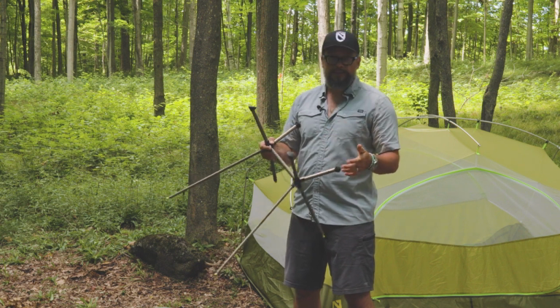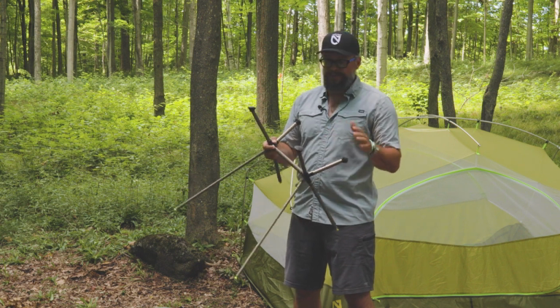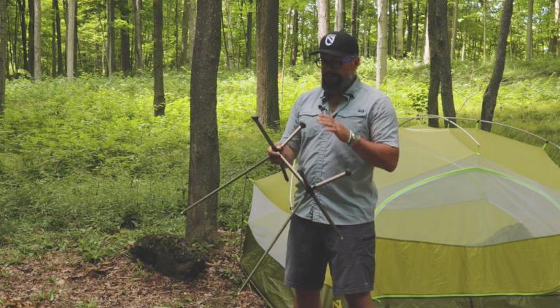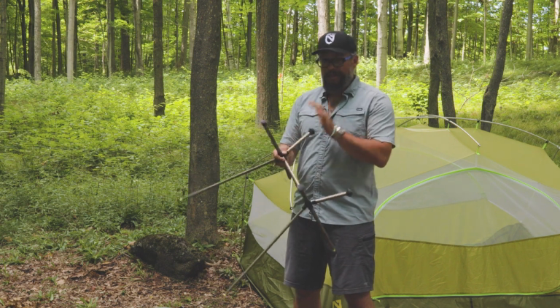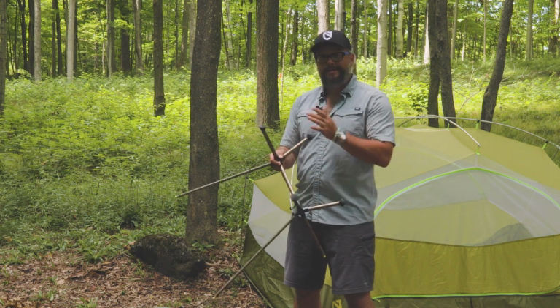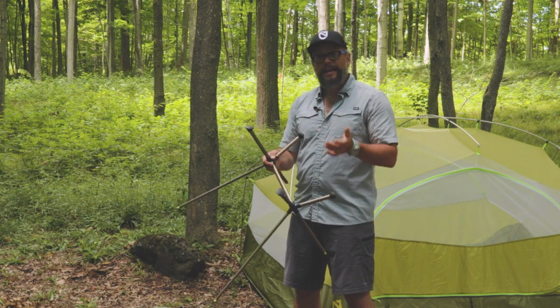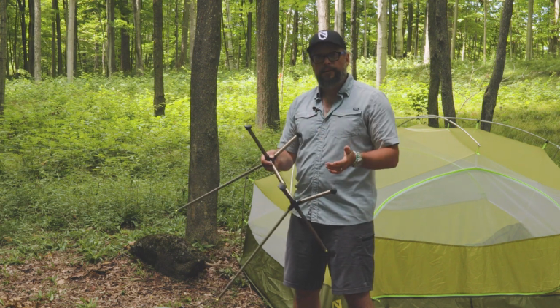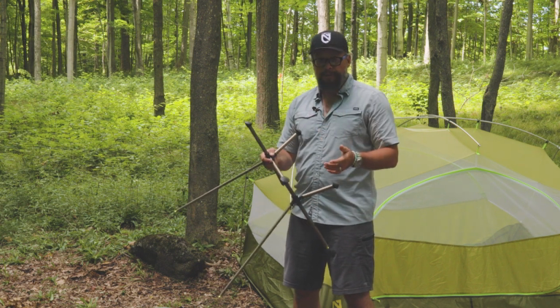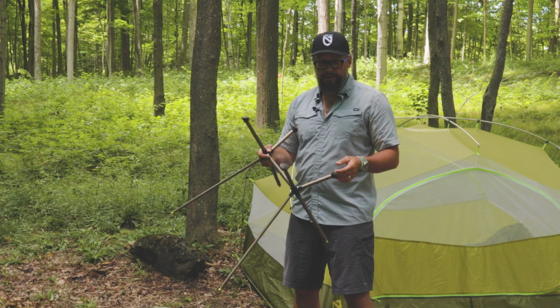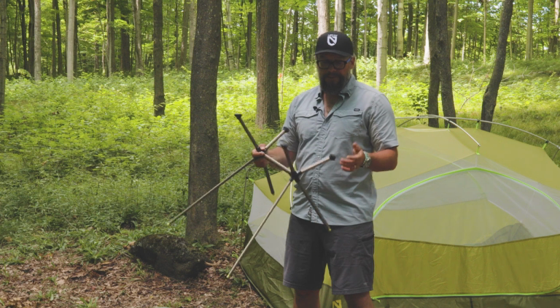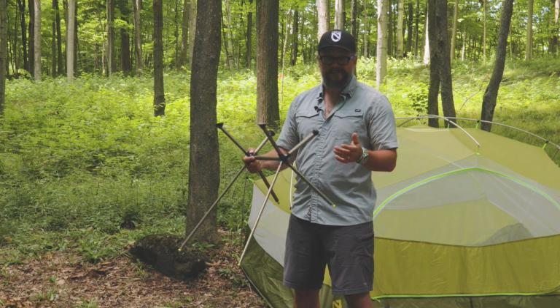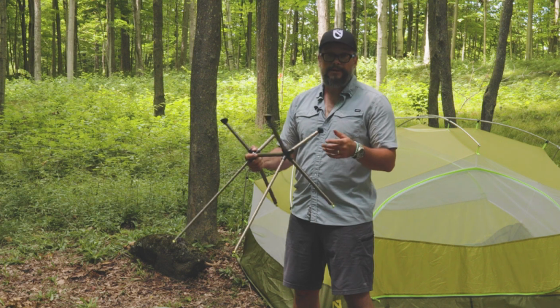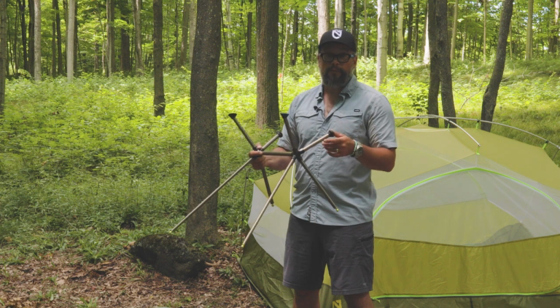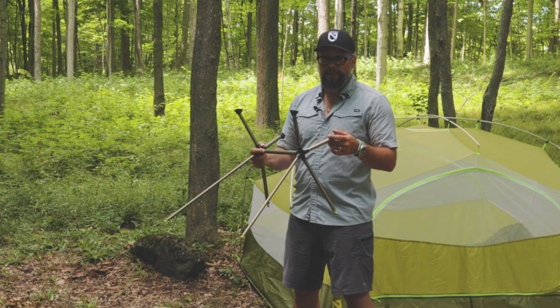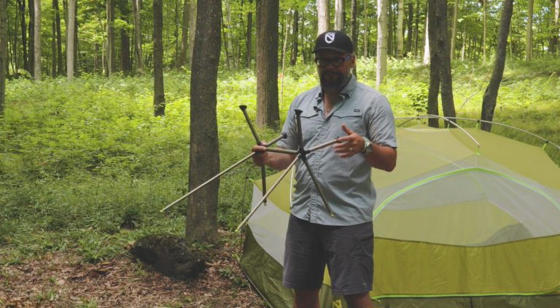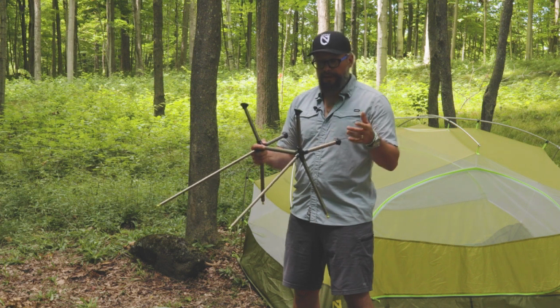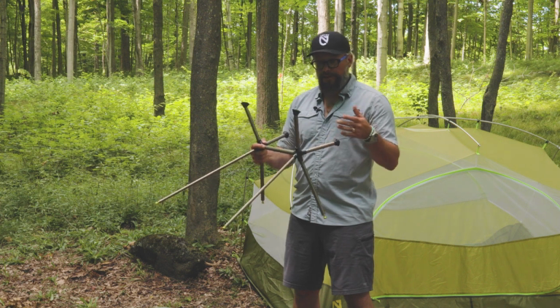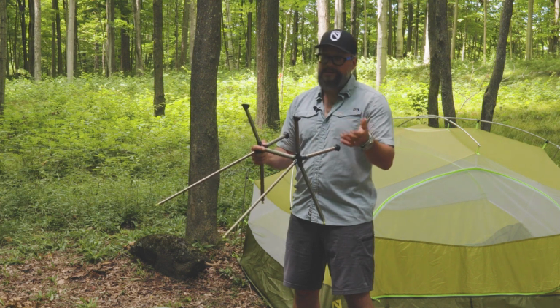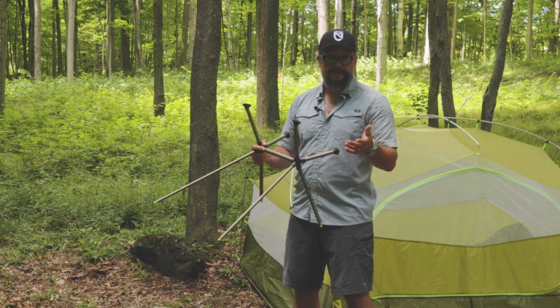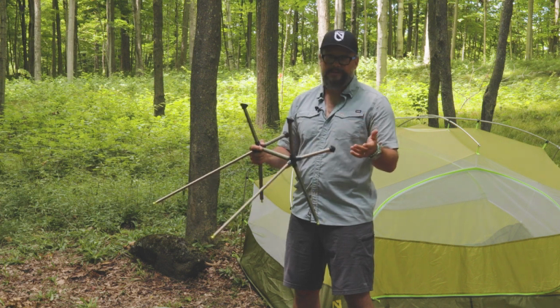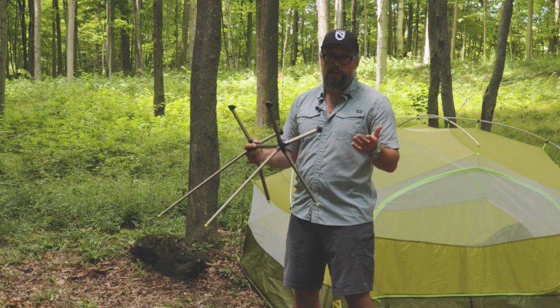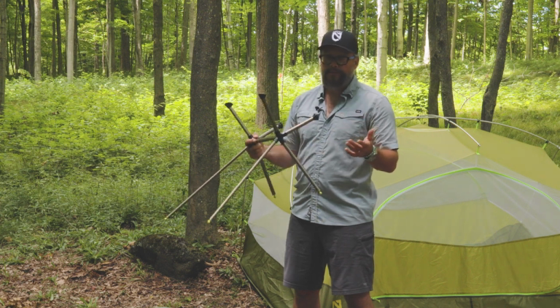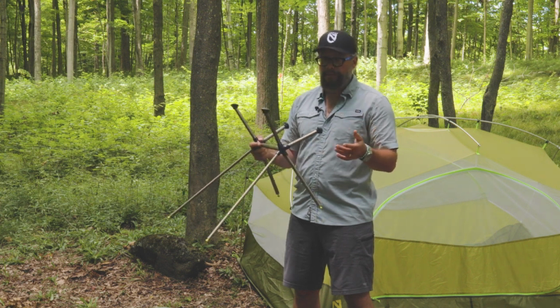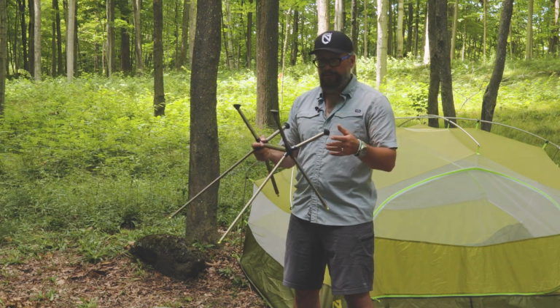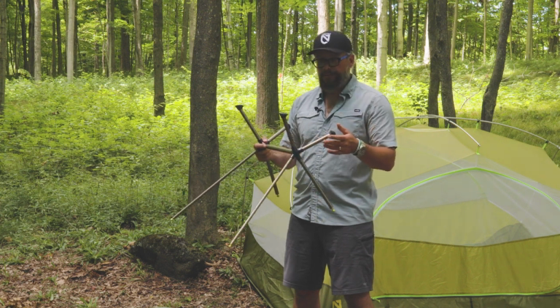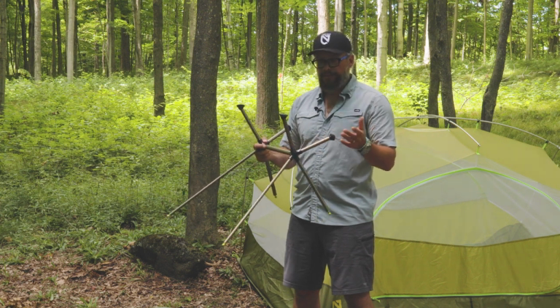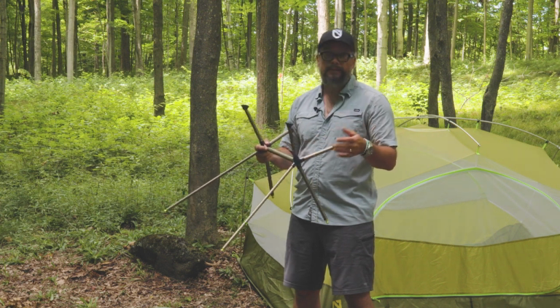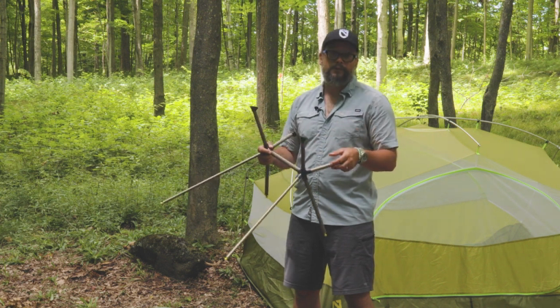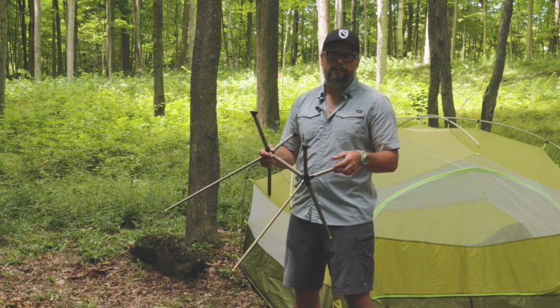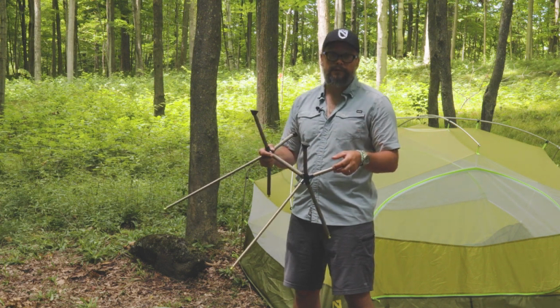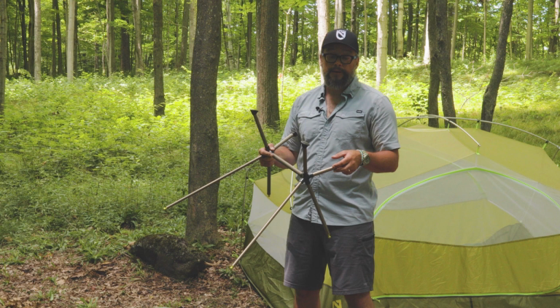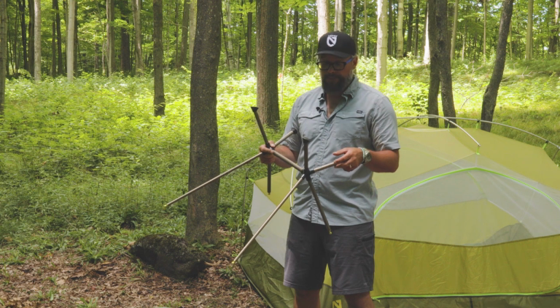On loose dirt and uneven terrain, these feet work pretty well. I've even used it in the winter — it does sink into the snow a little bit, but it still works fairly well.